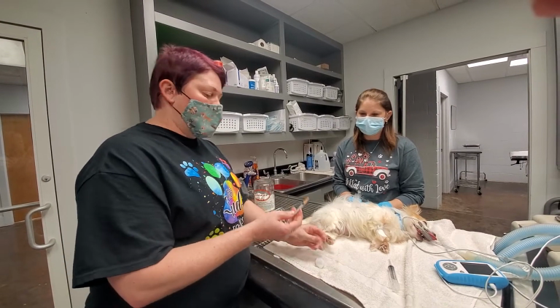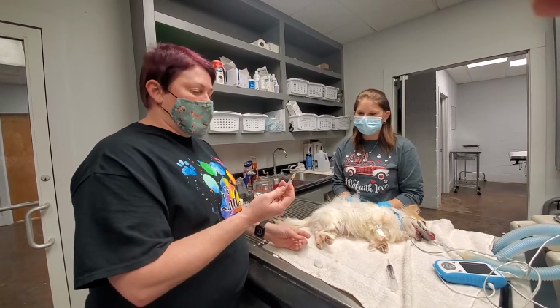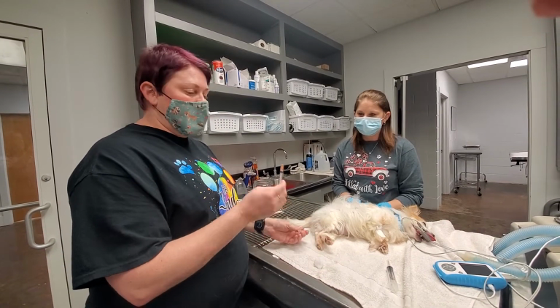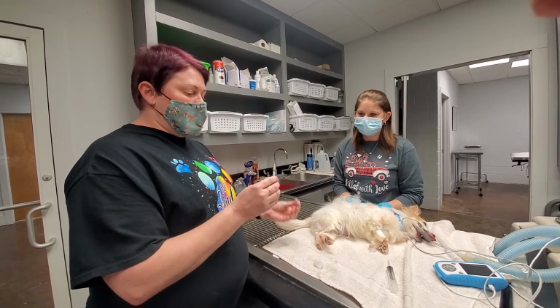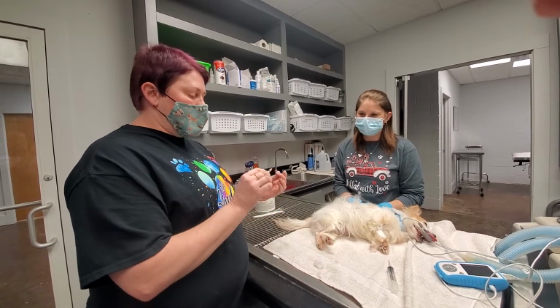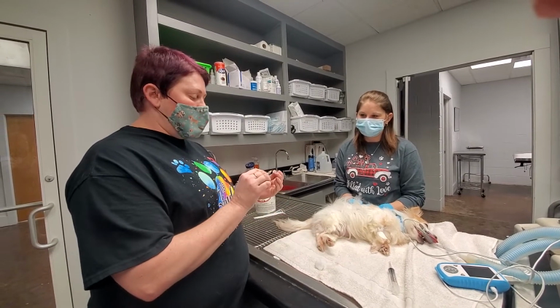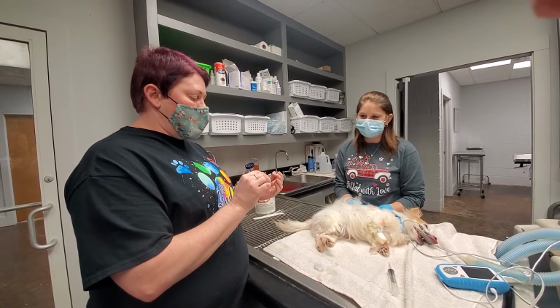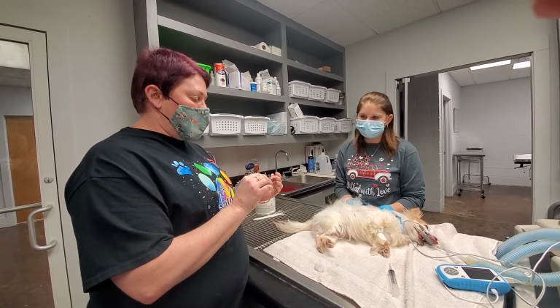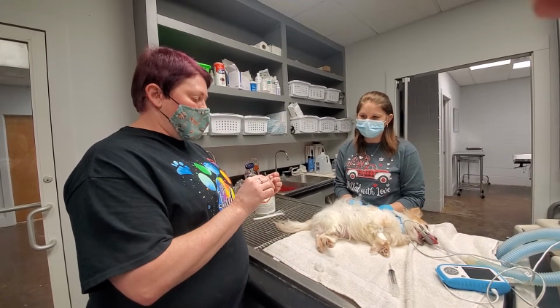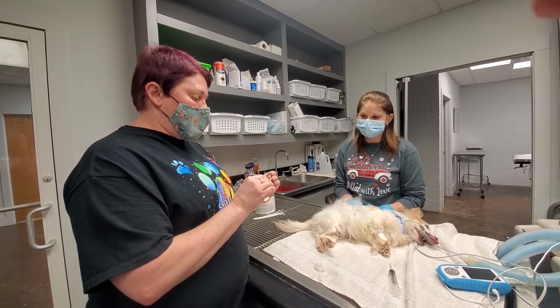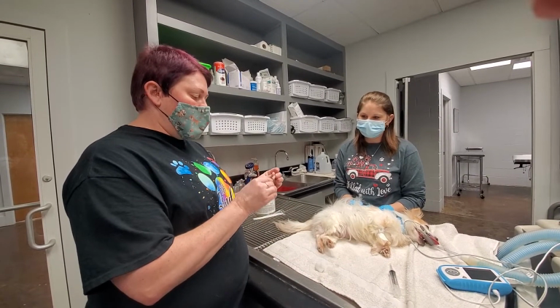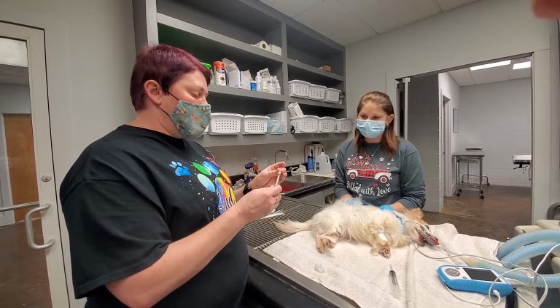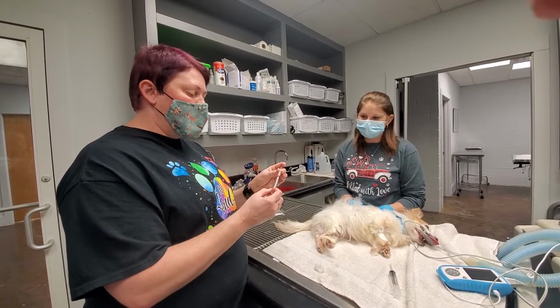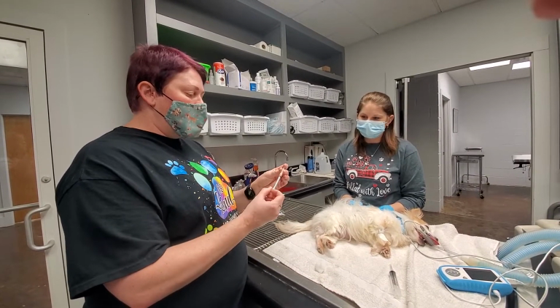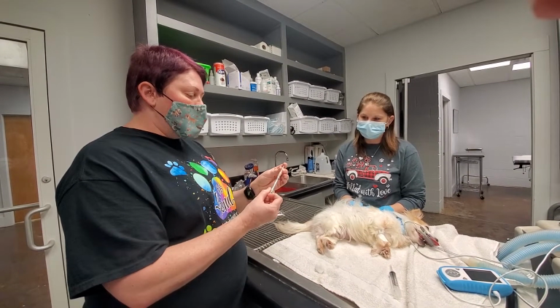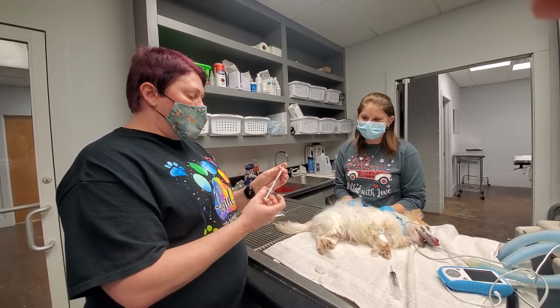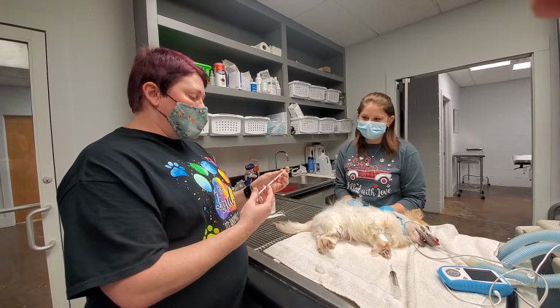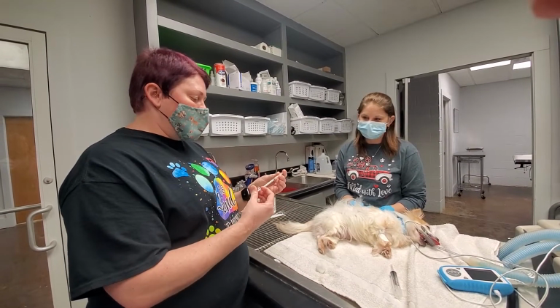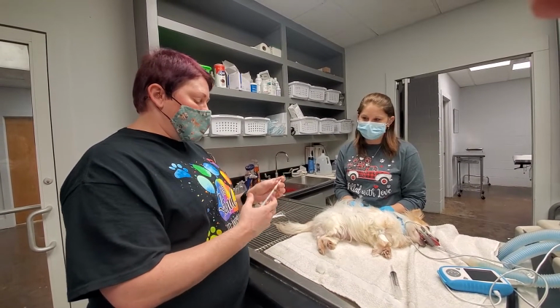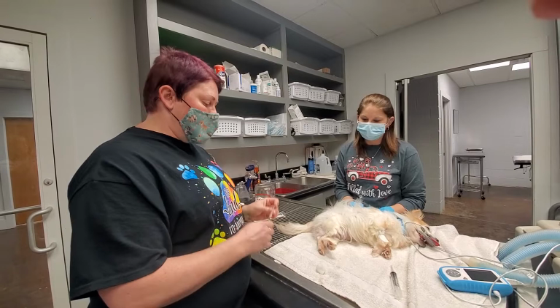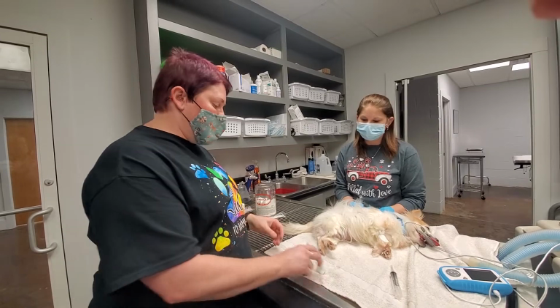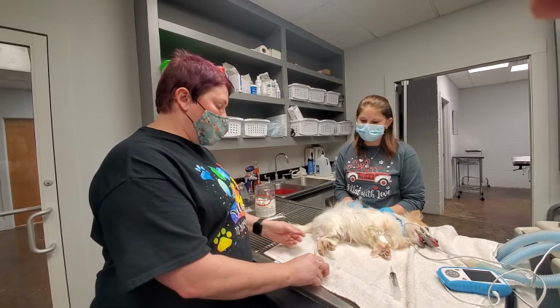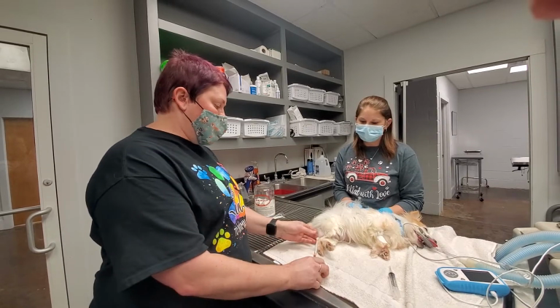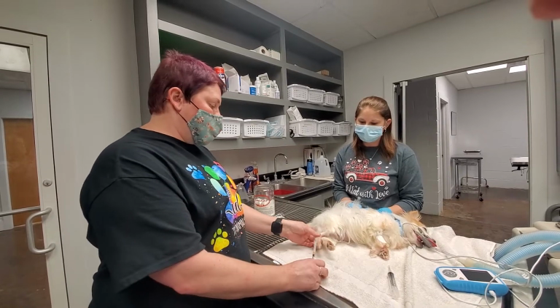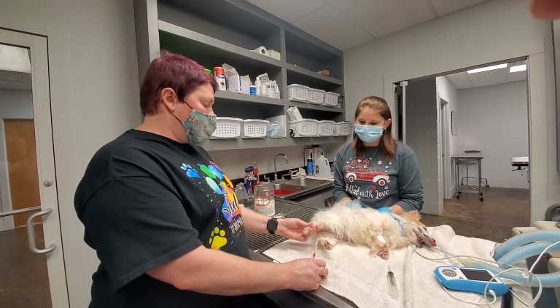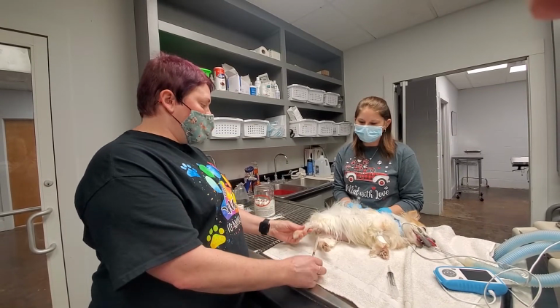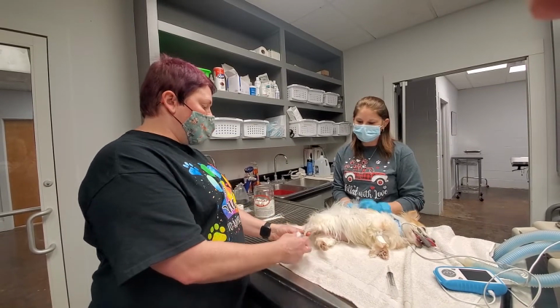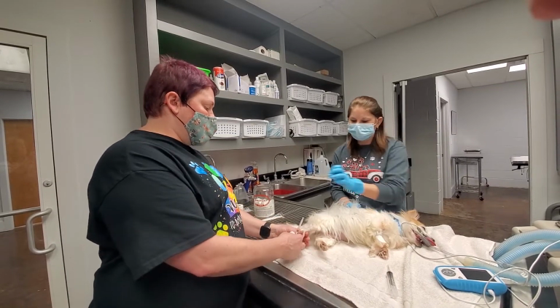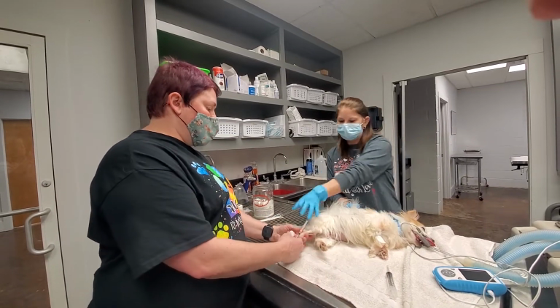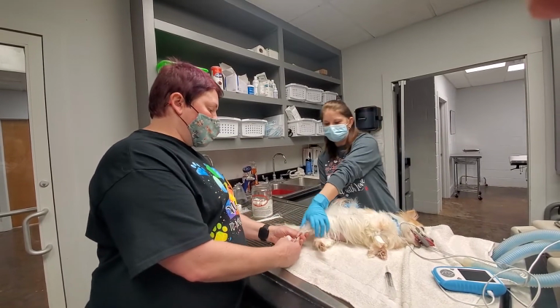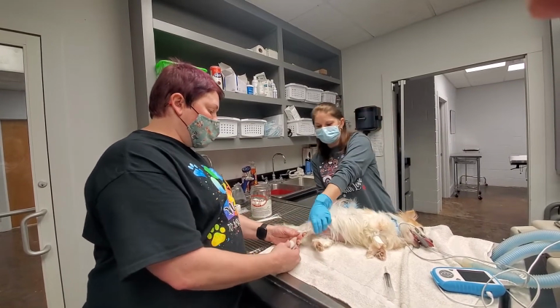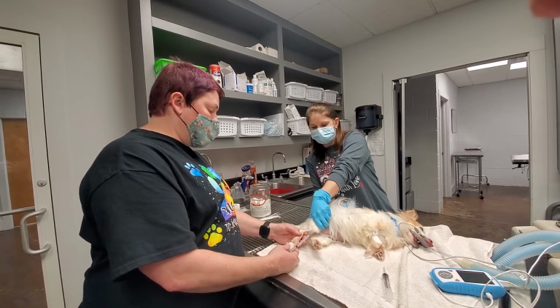Inspect my syringe — everything looks good. Pull back to break the seal. Bridget, if you would hold off, please.